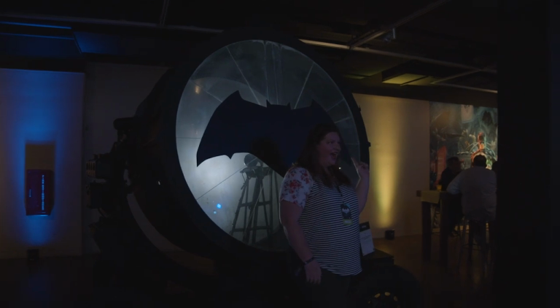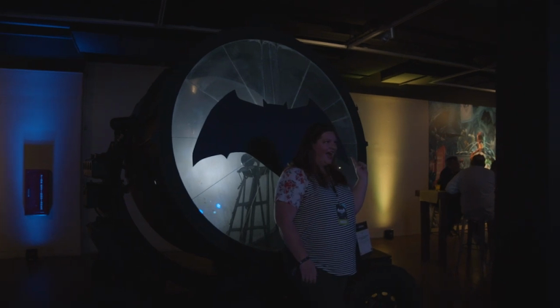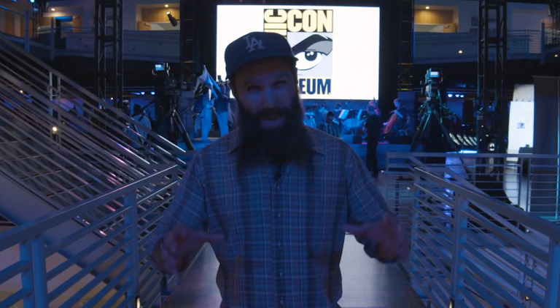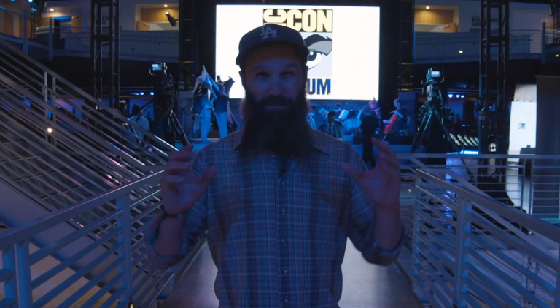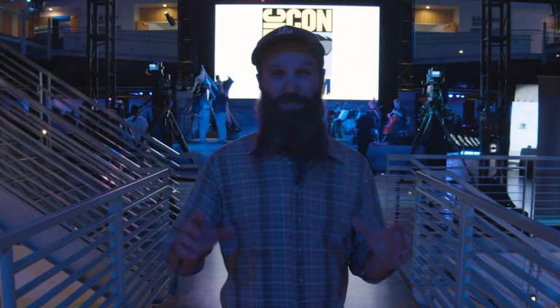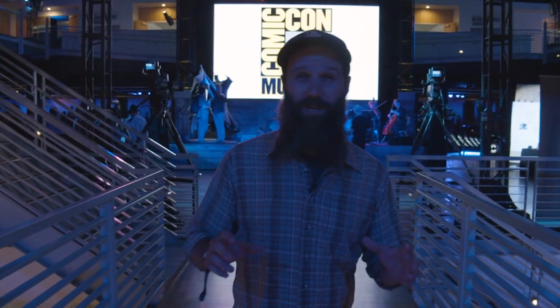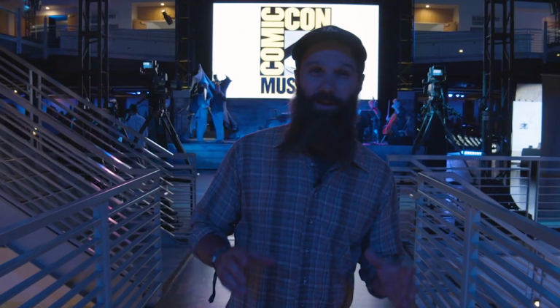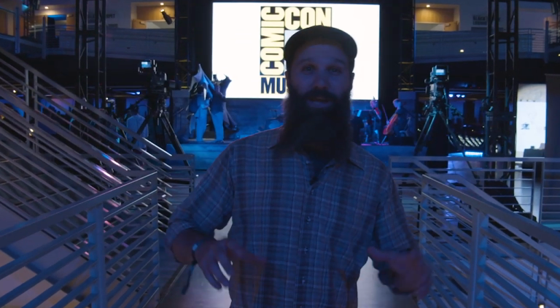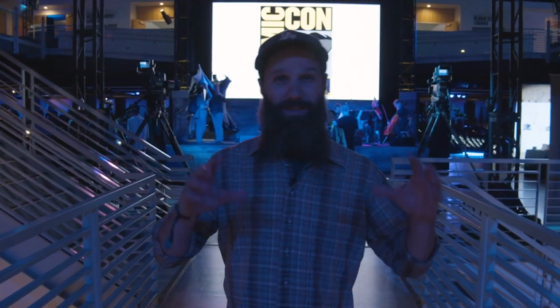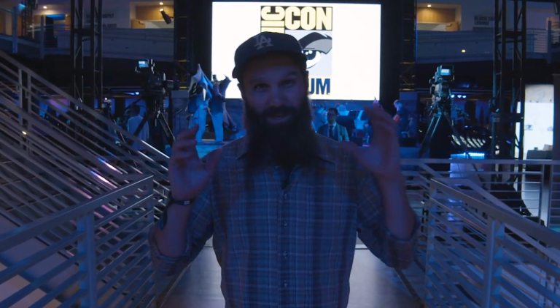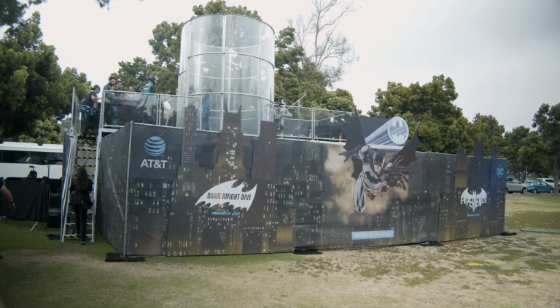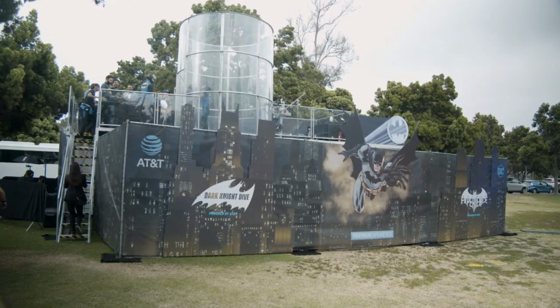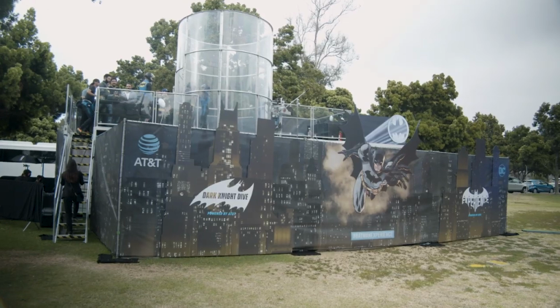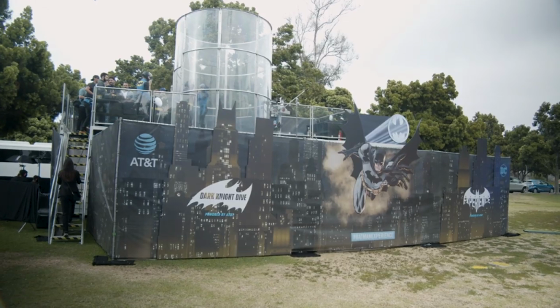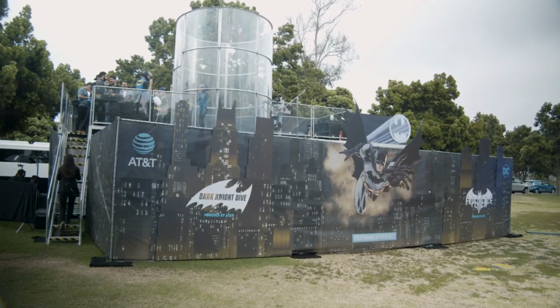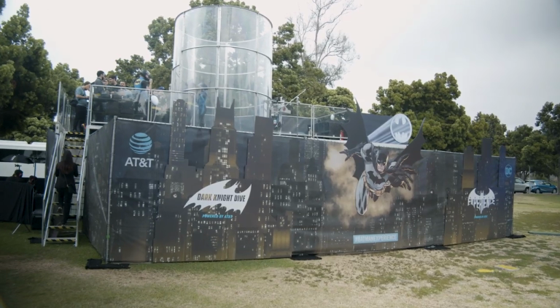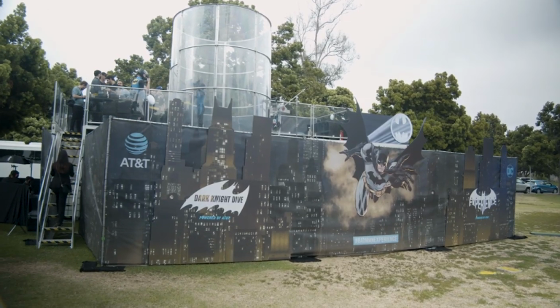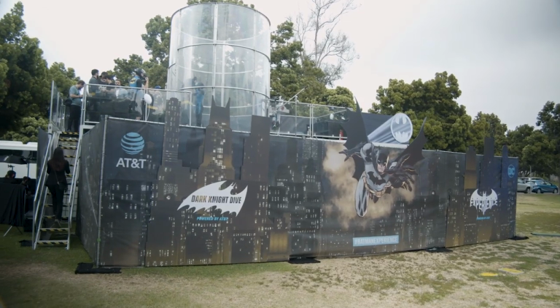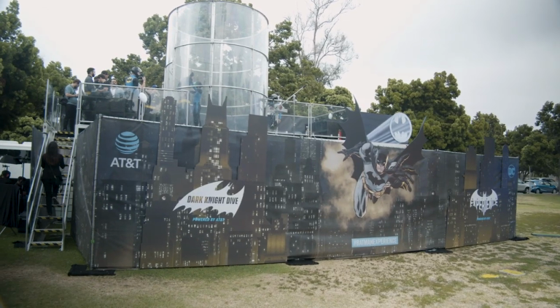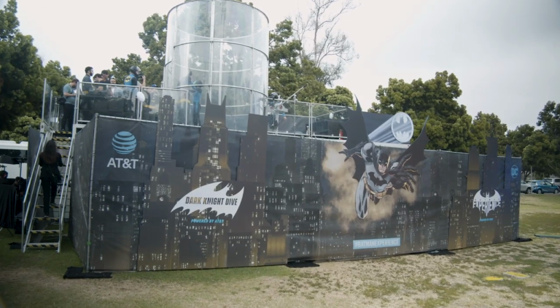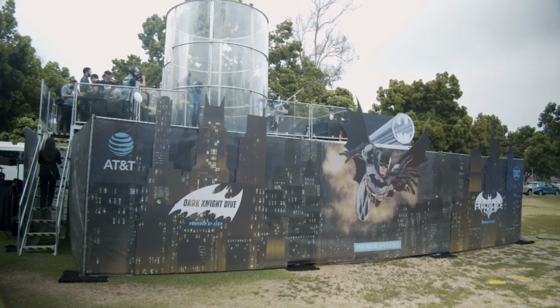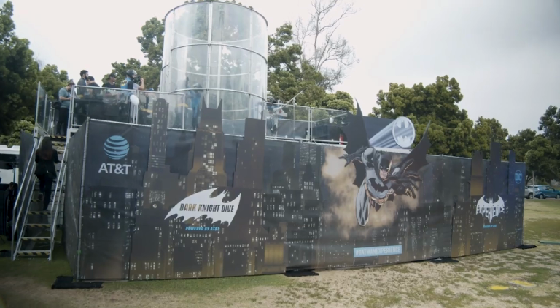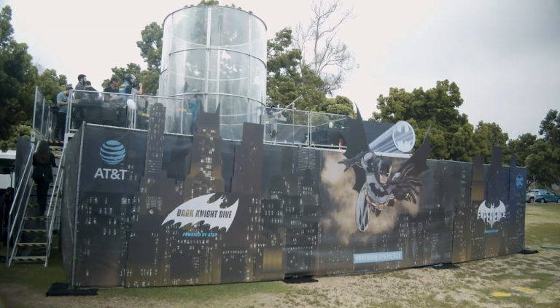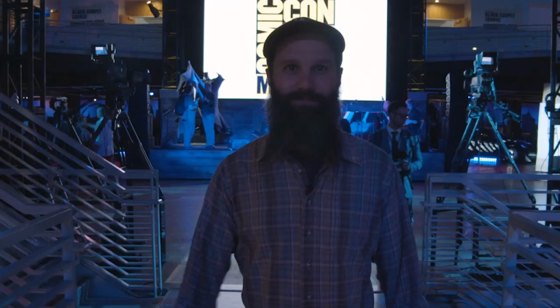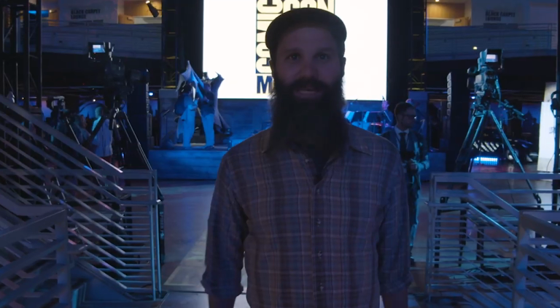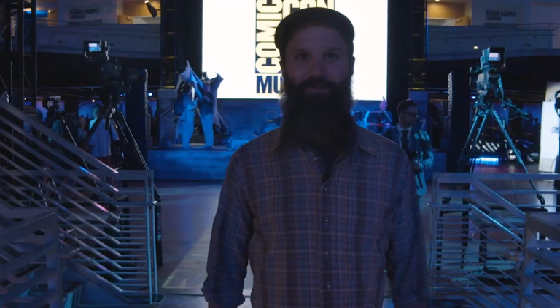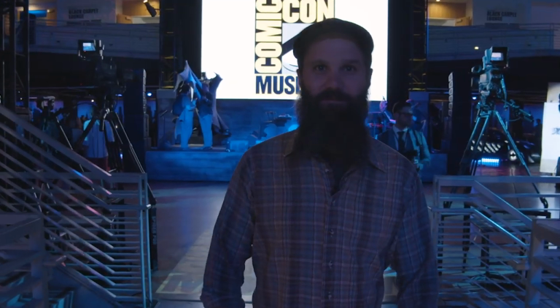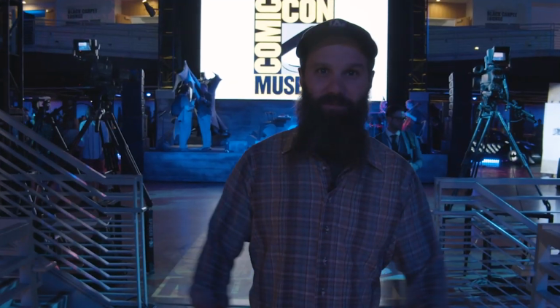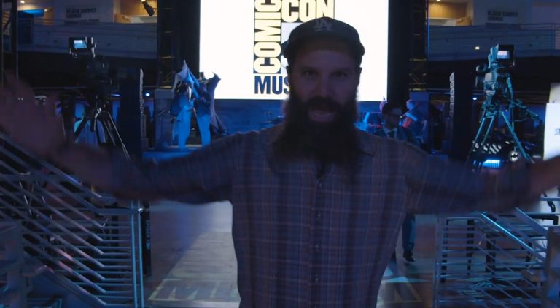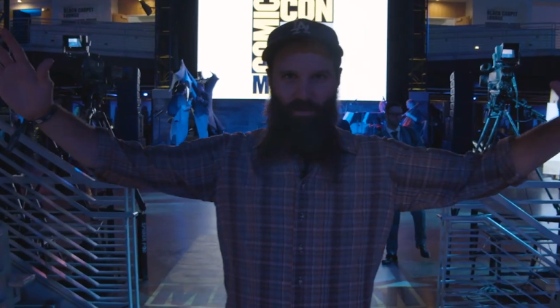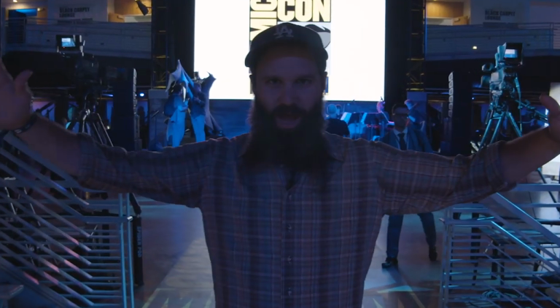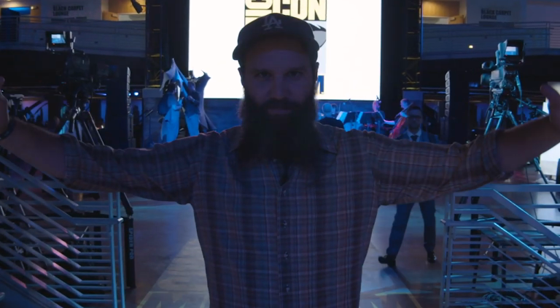But the main feature here is the Dark Knight Dive, where you get to suit up as the man himself and fly over Gotham.